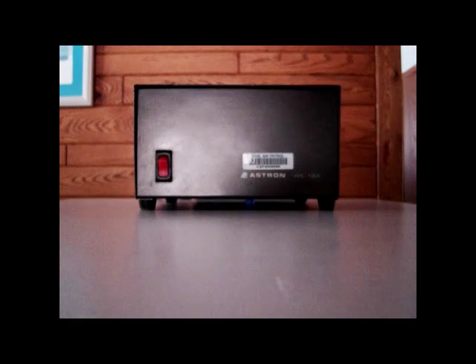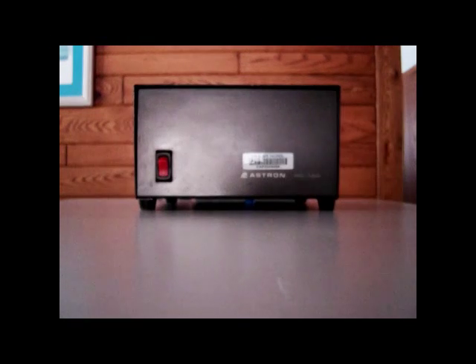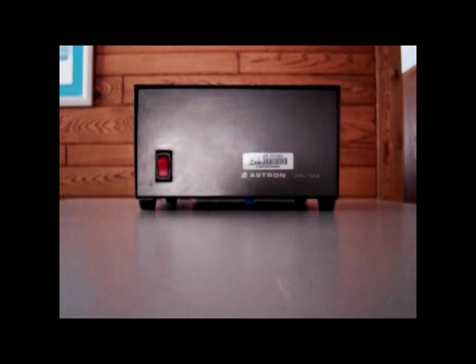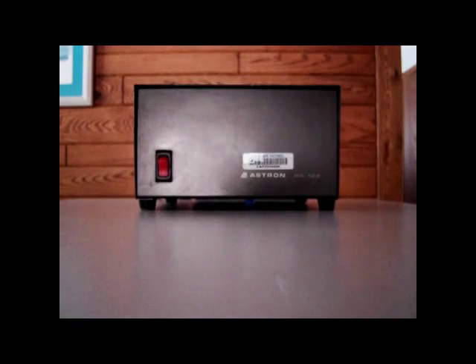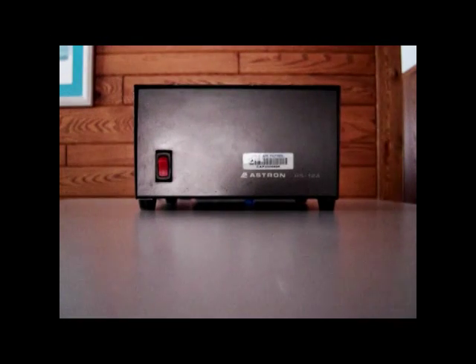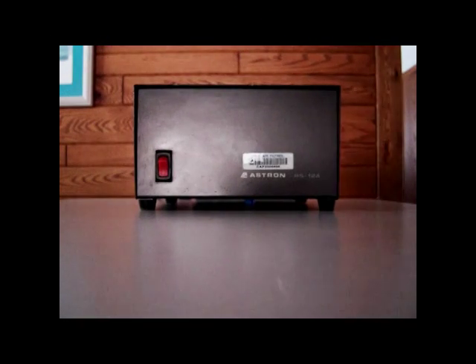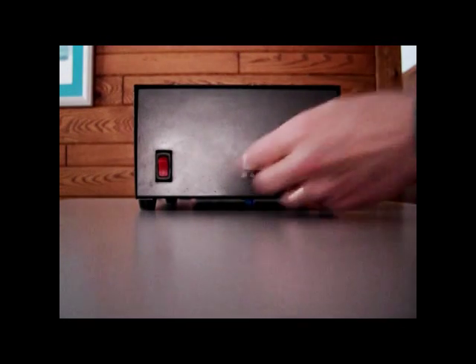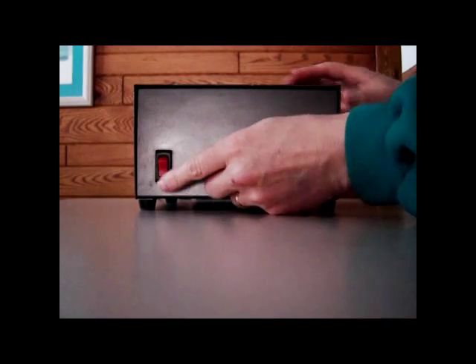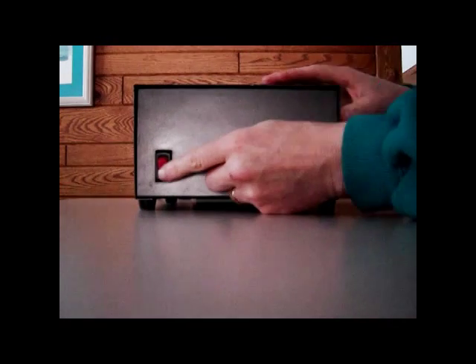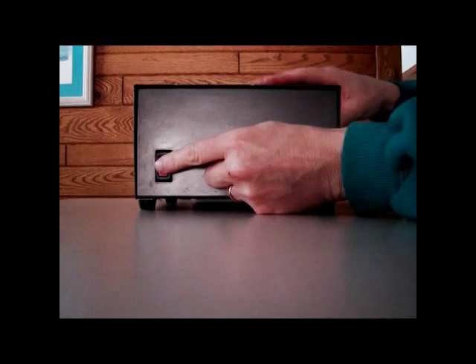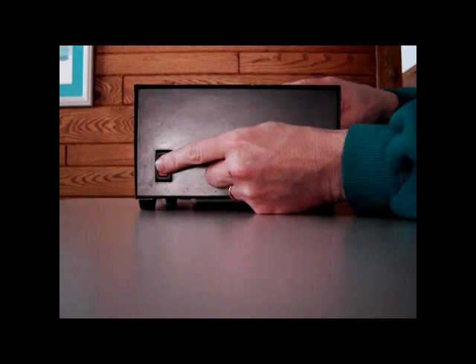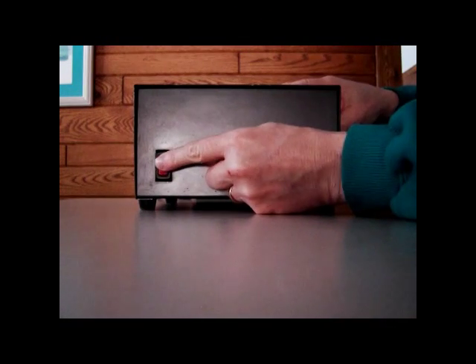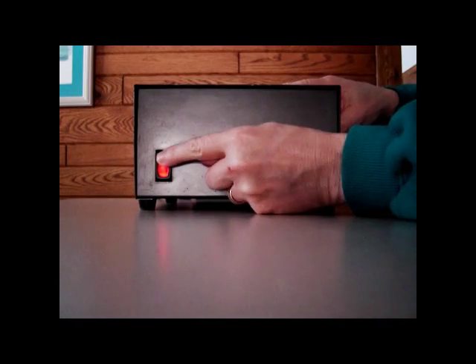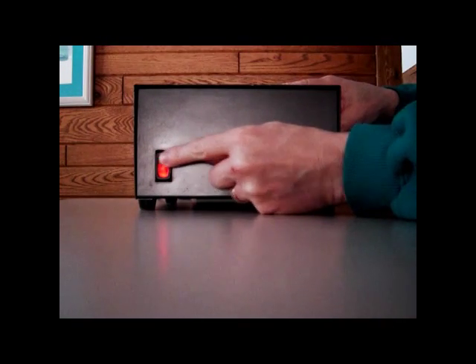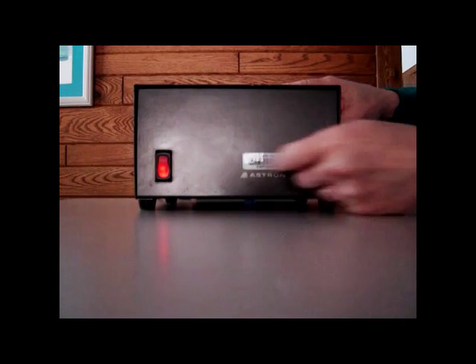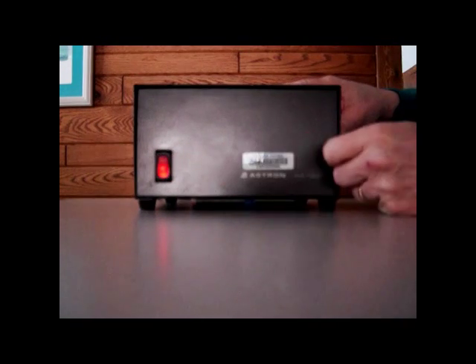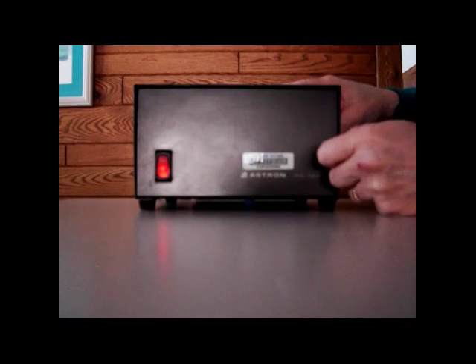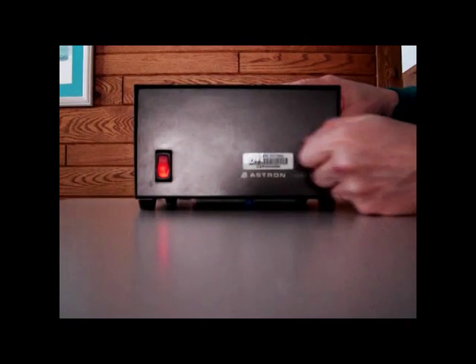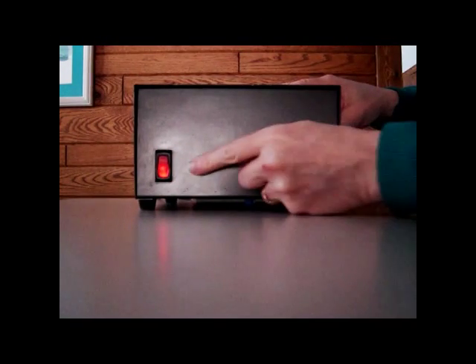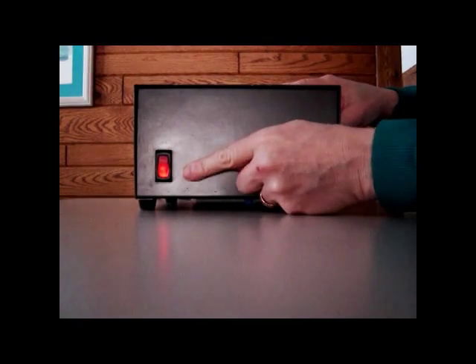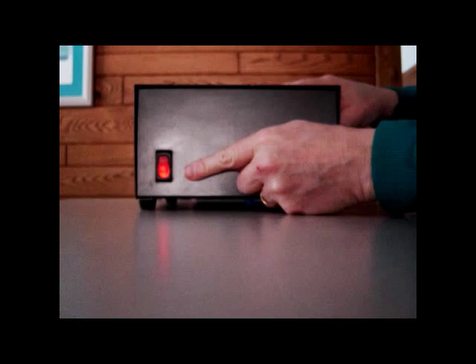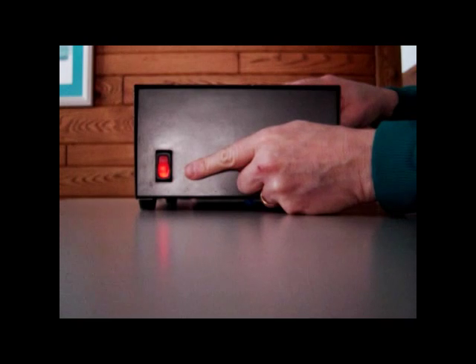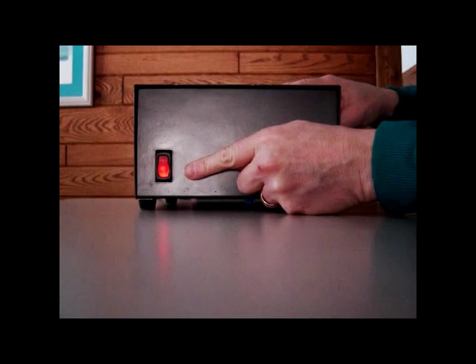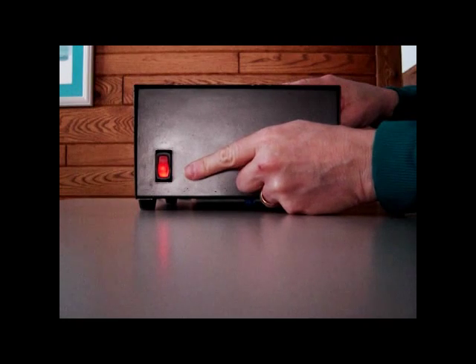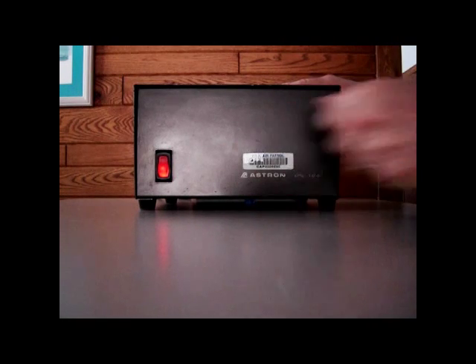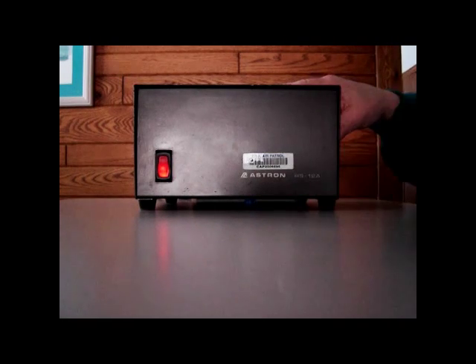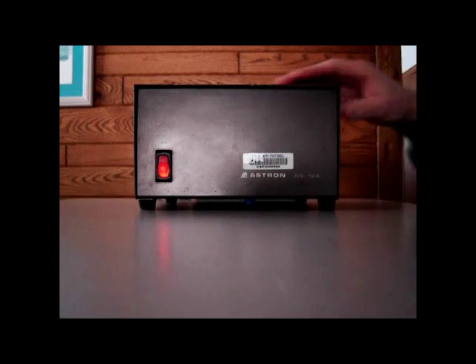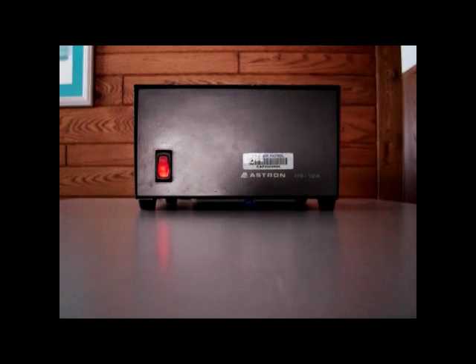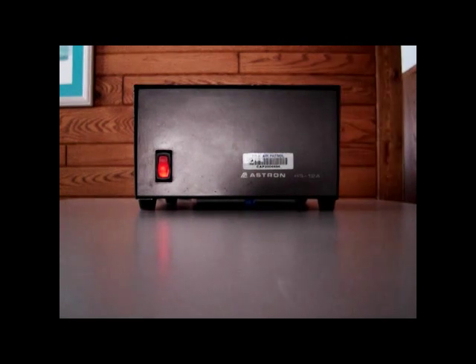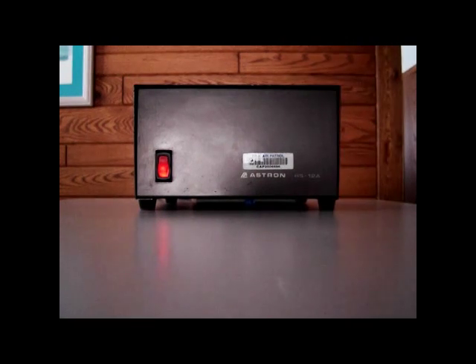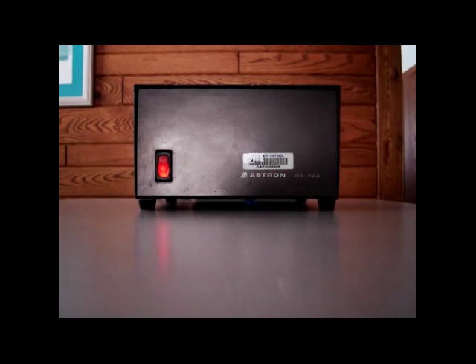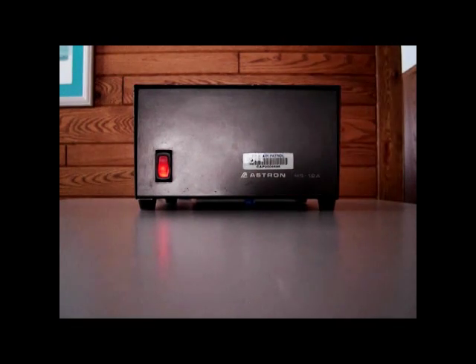Task 1. Ensure the power supply is plugged in, then turn it on by pressing the on/off switch. The switch will glow when the power is on.